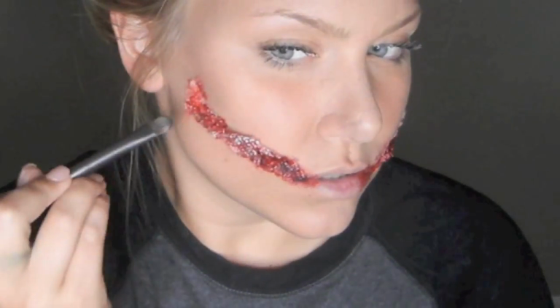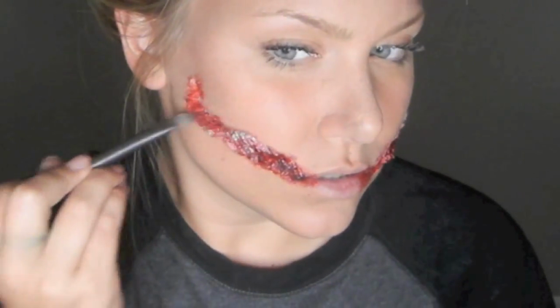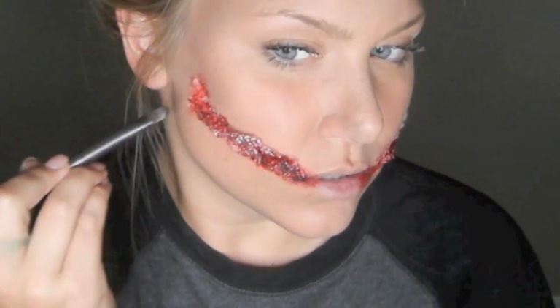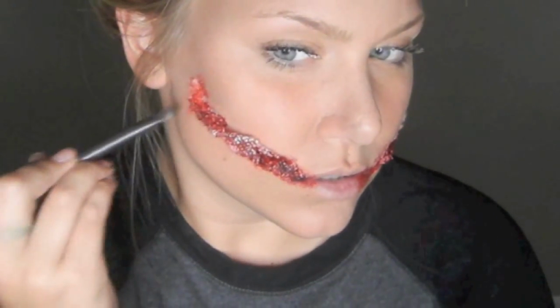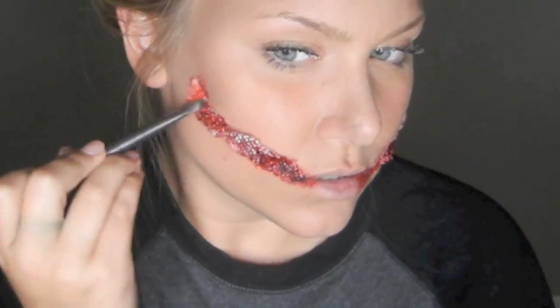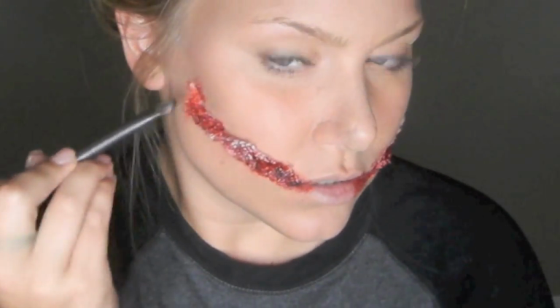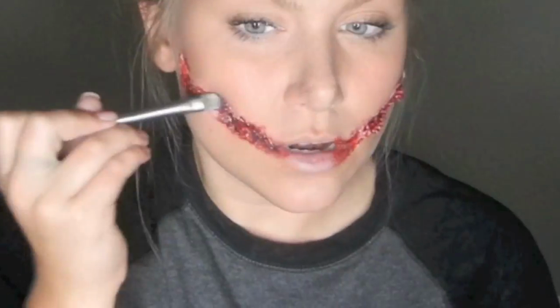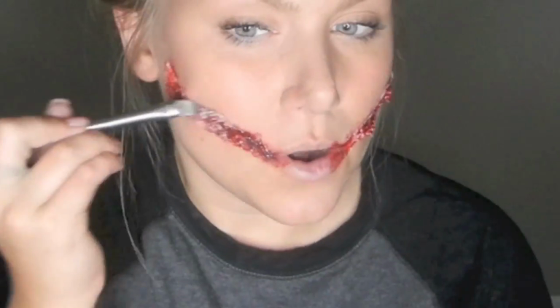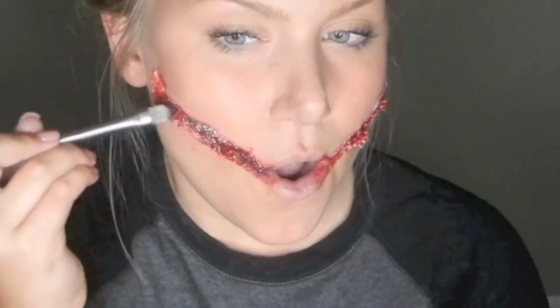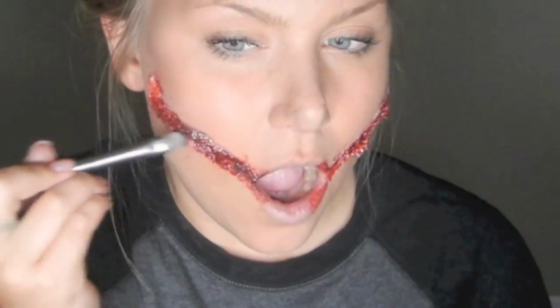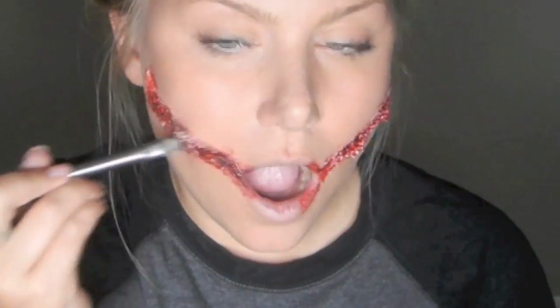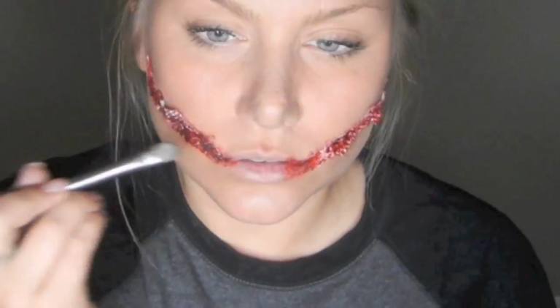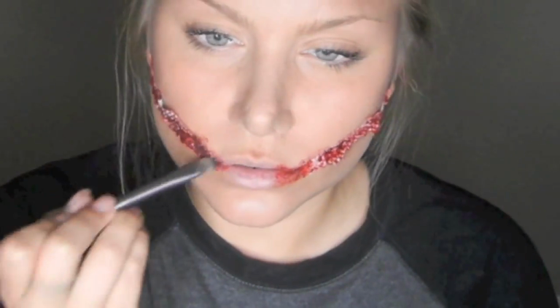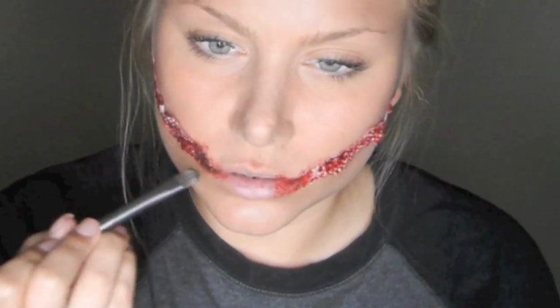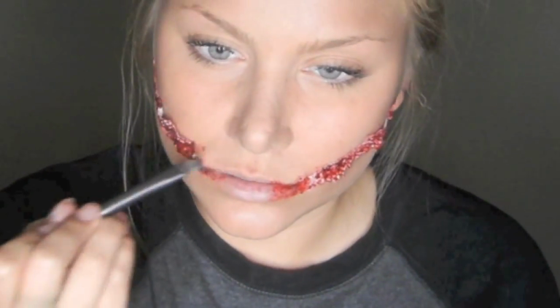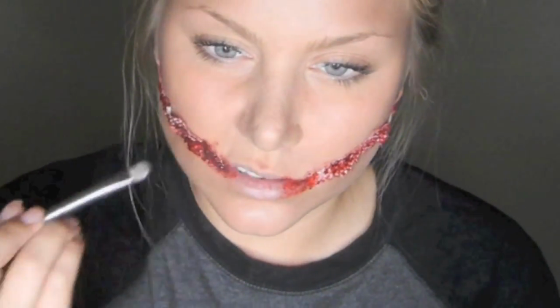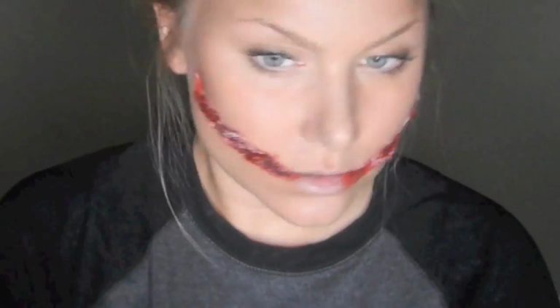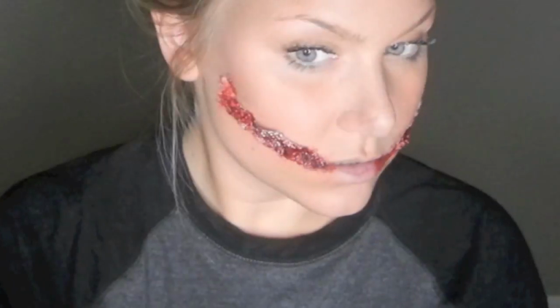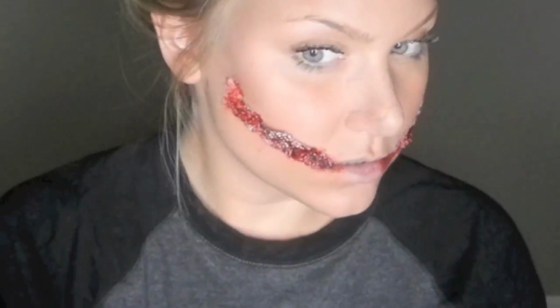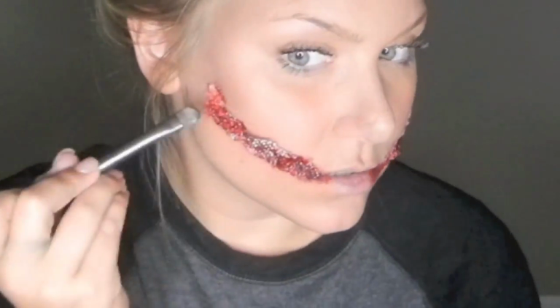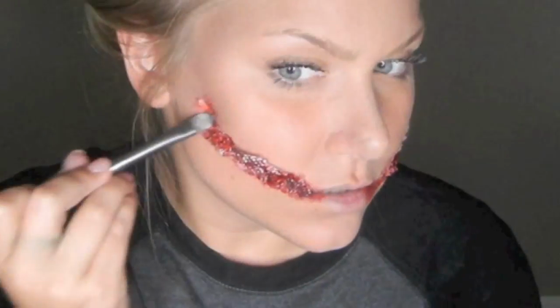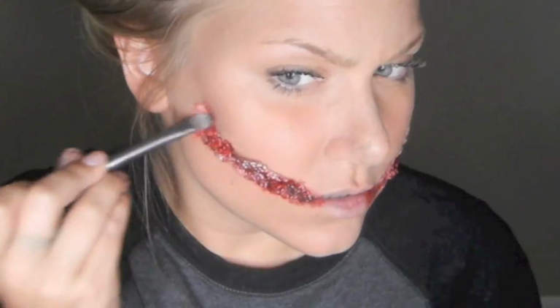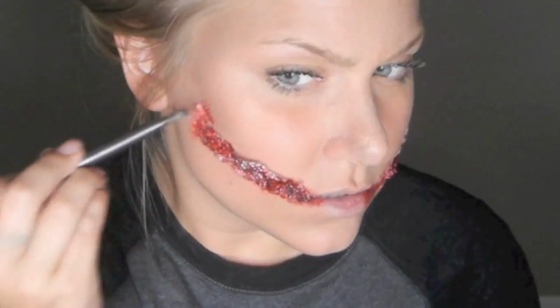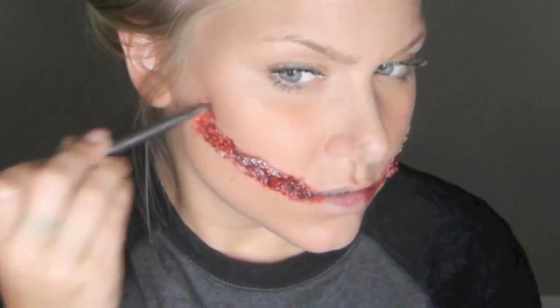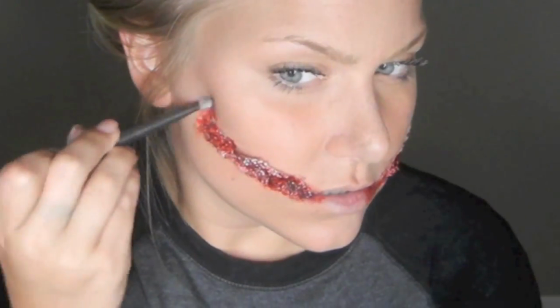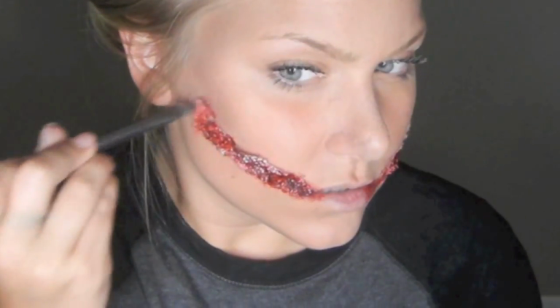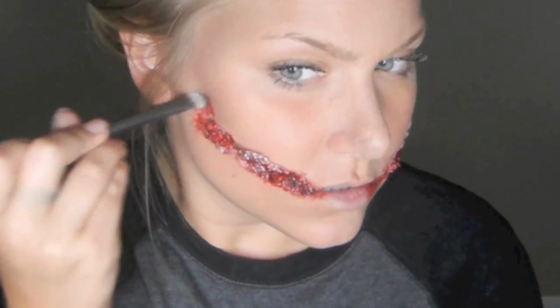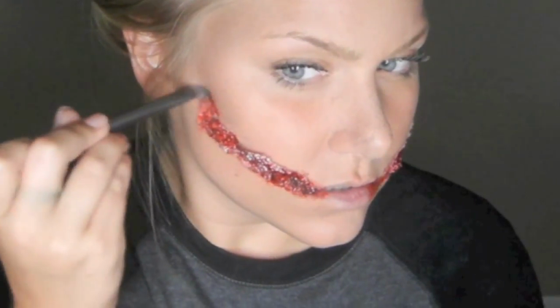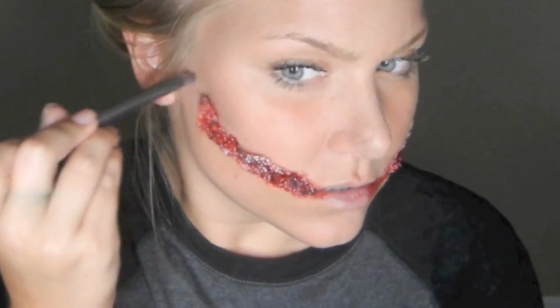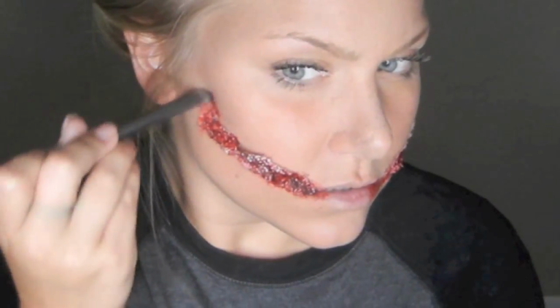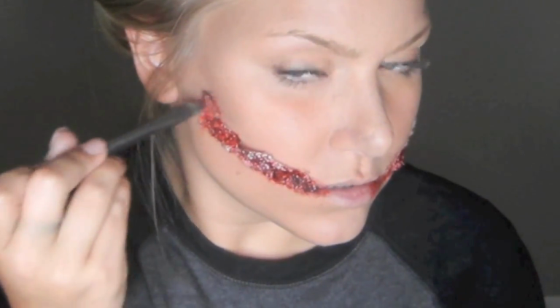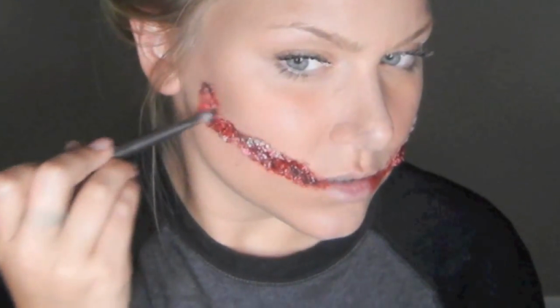I'm also going to make some darker areas using a black eyeshadow, just patting it in randomly as well.